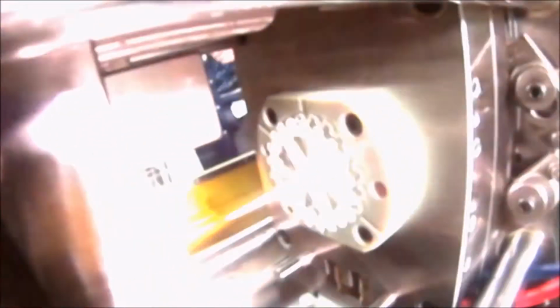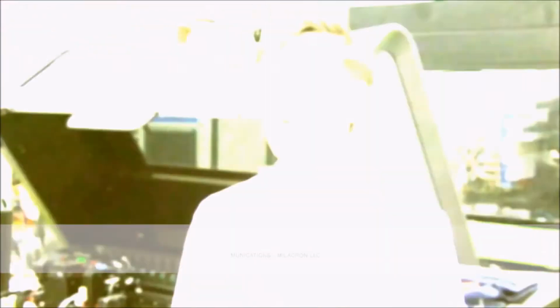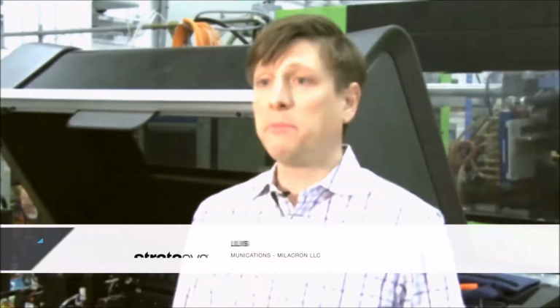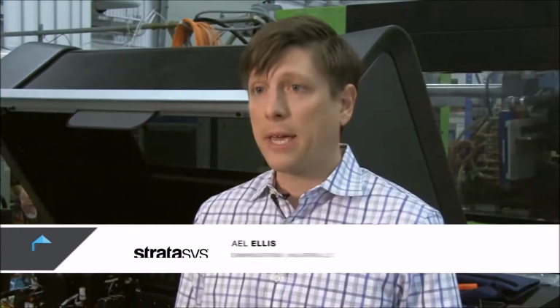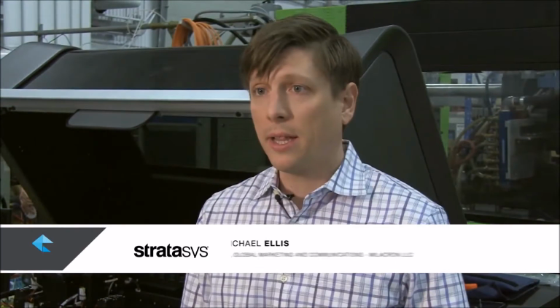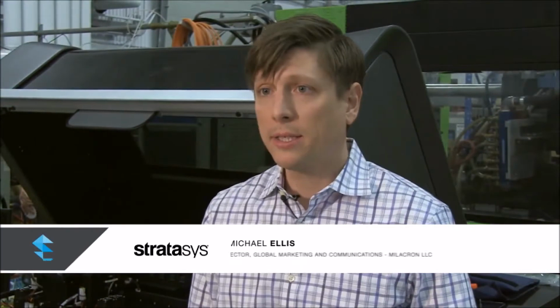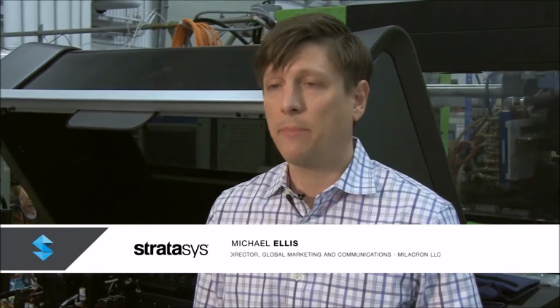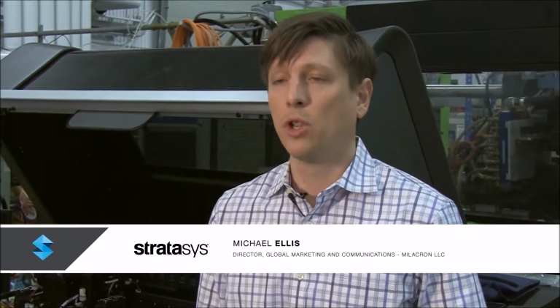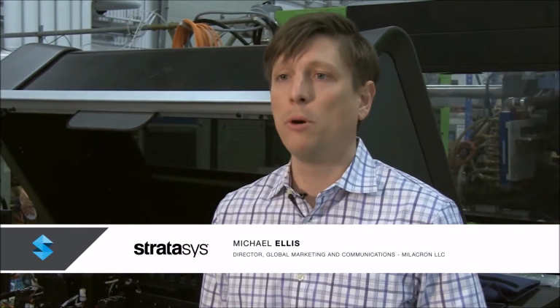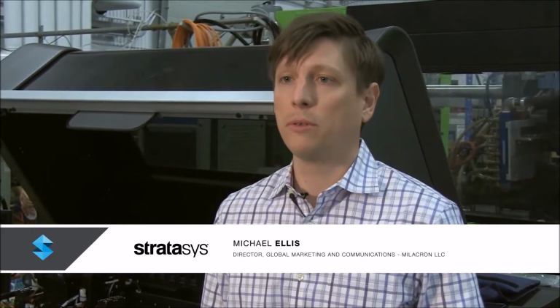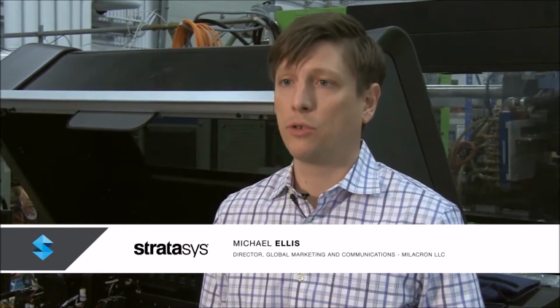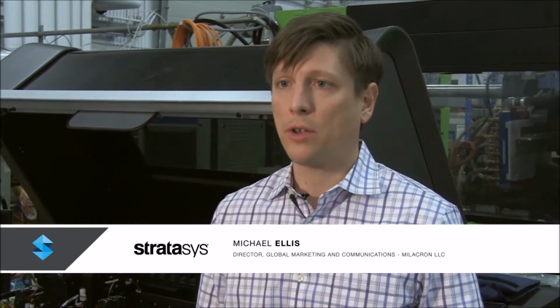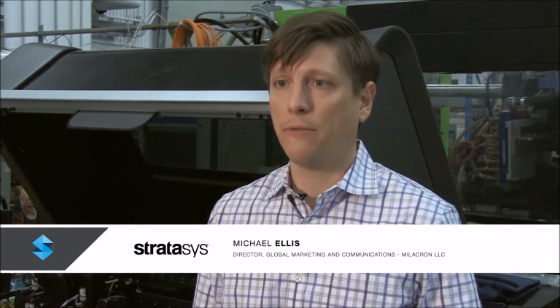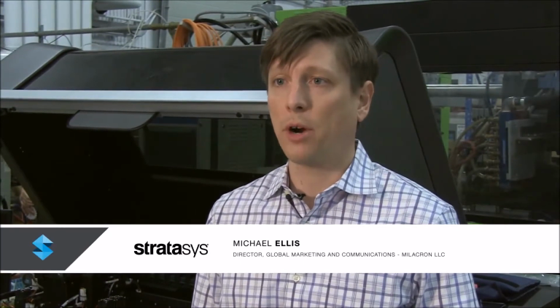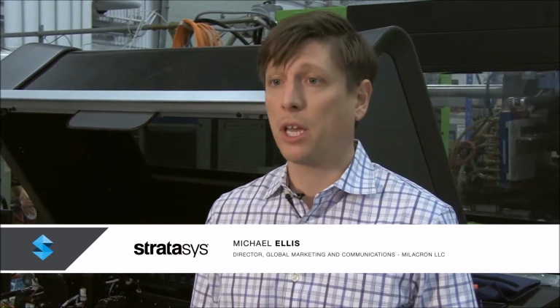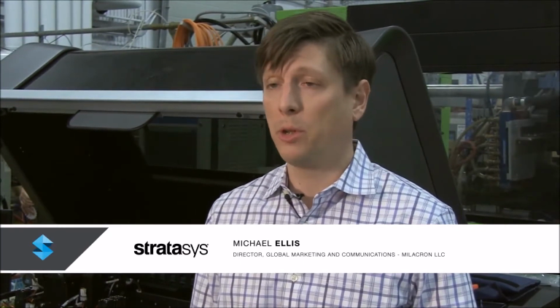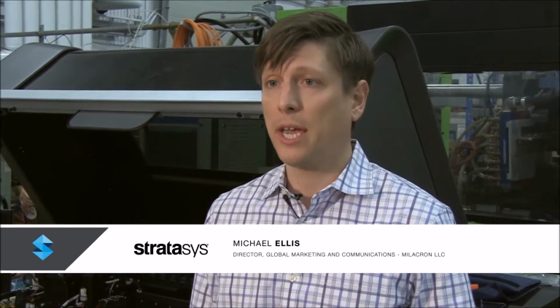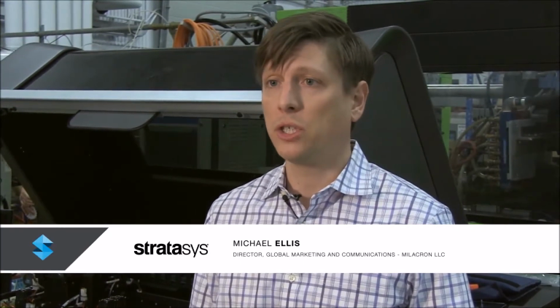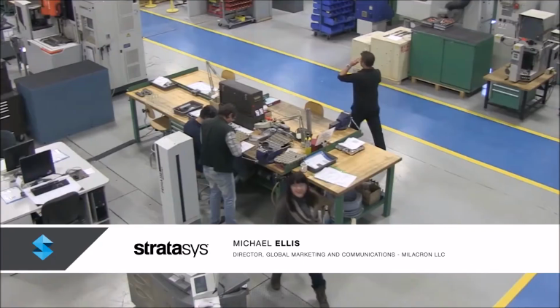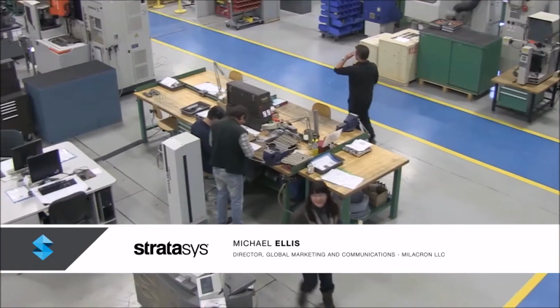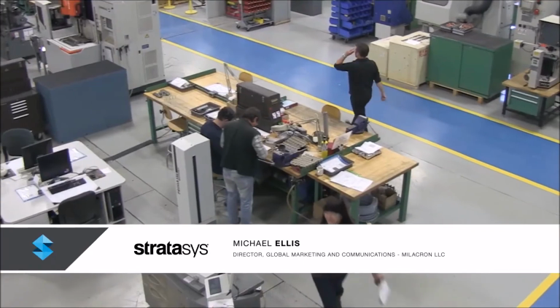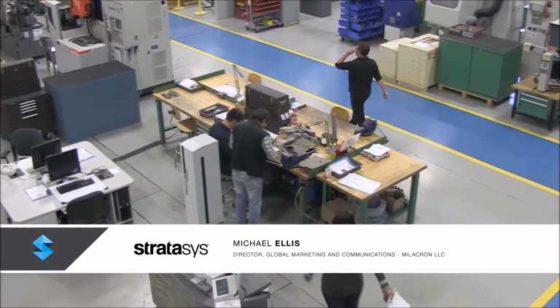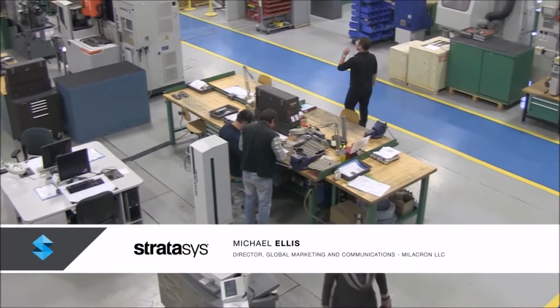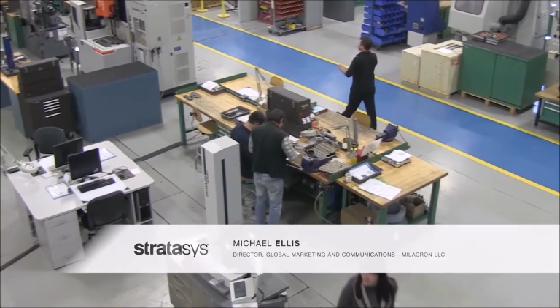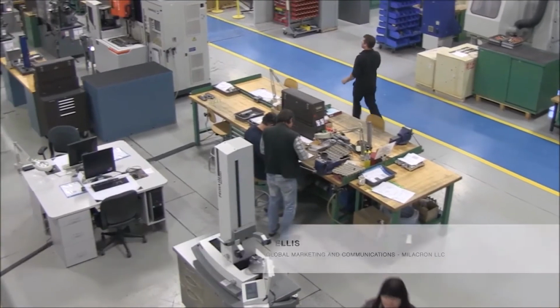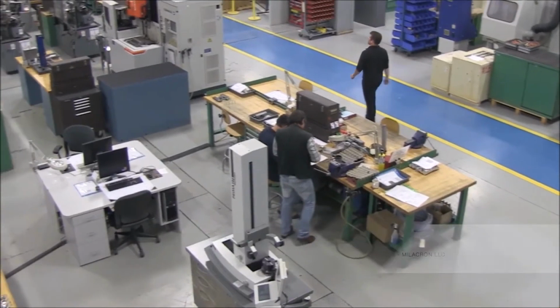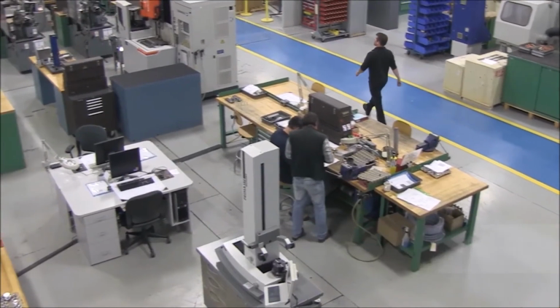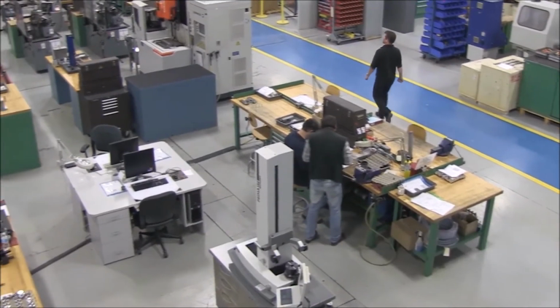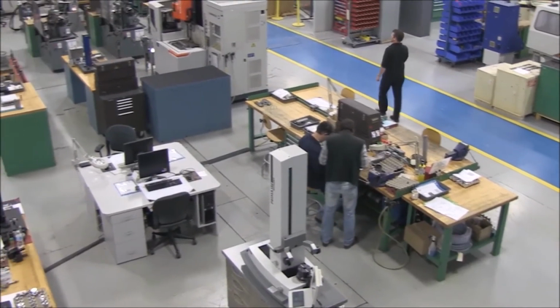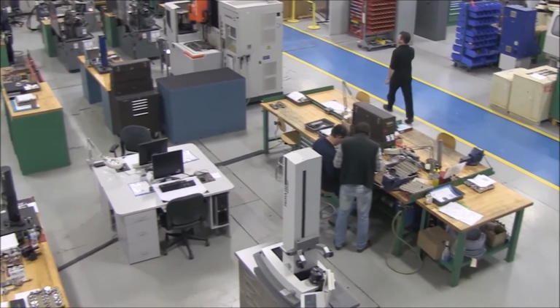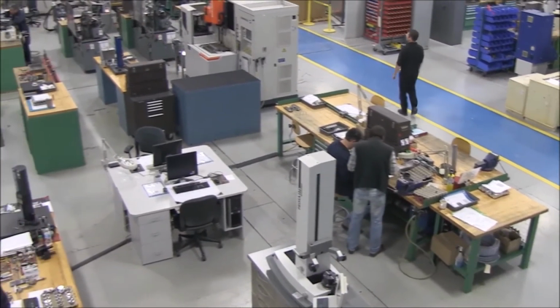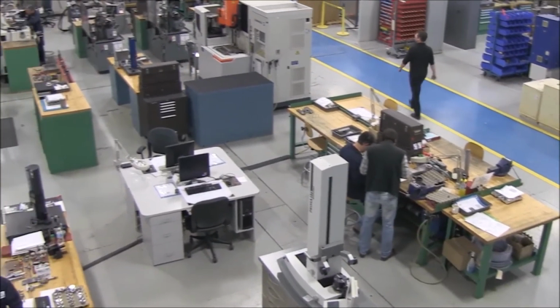My name is Mike Ellis. I'm the Global Director of Marketing Communications for Milacron, located here in Georgetown, Ontario.